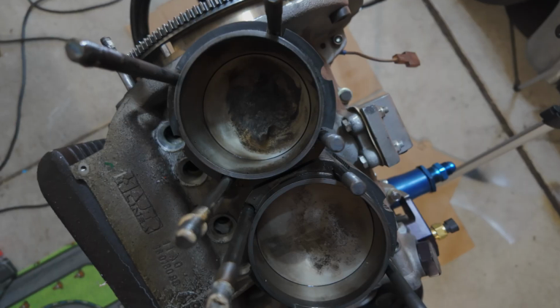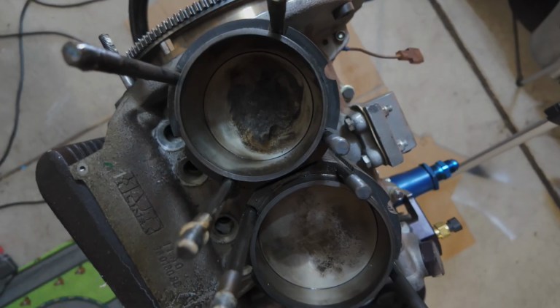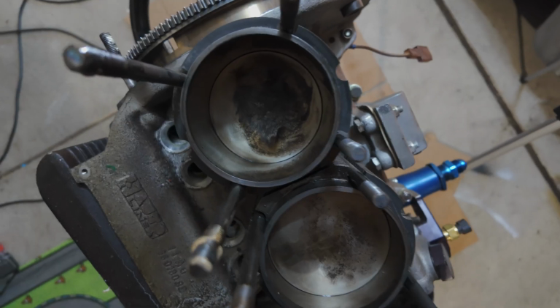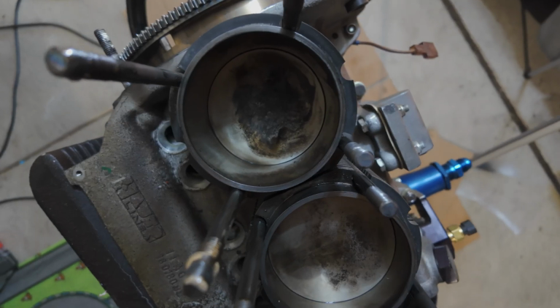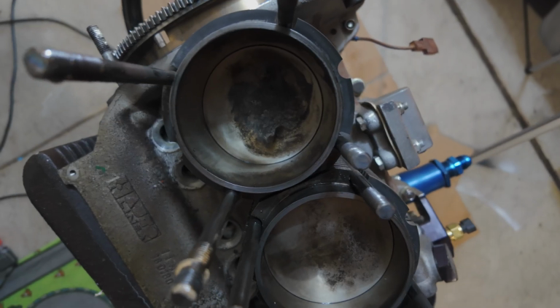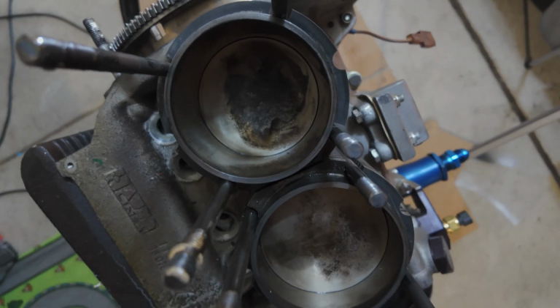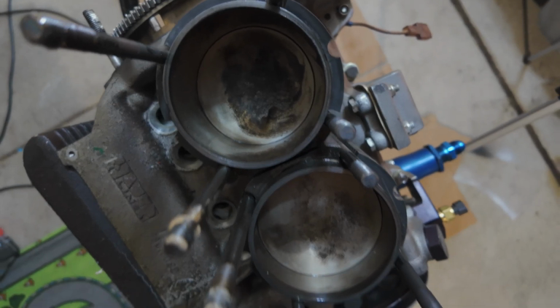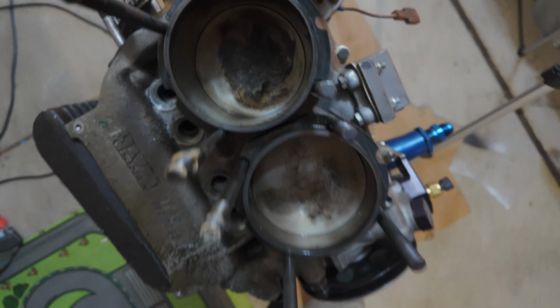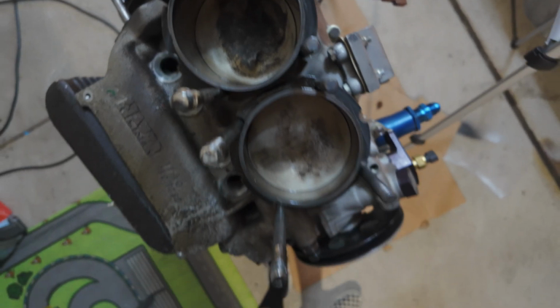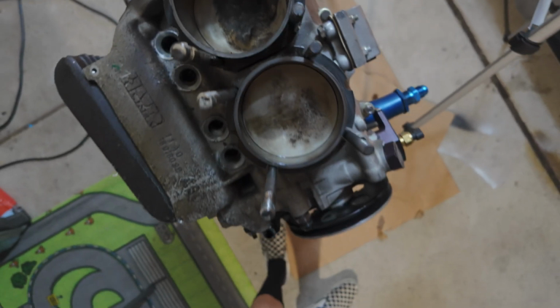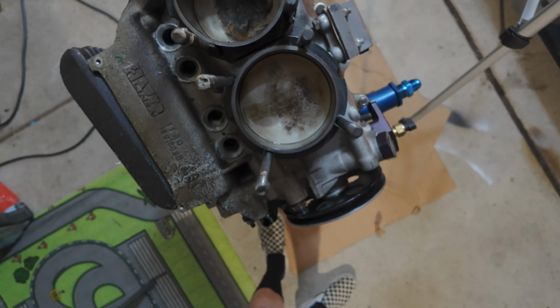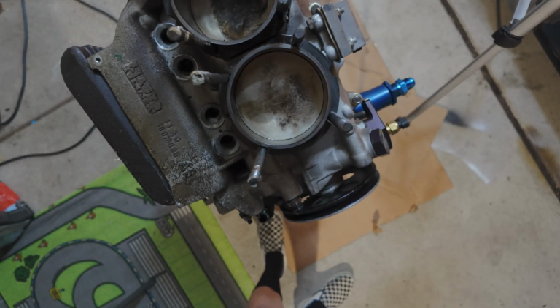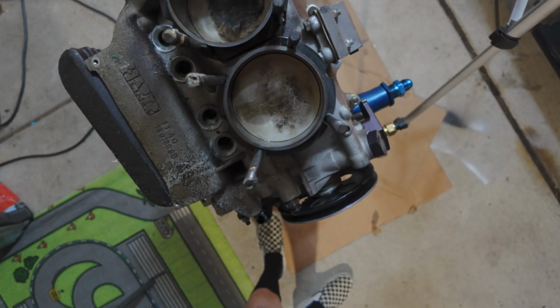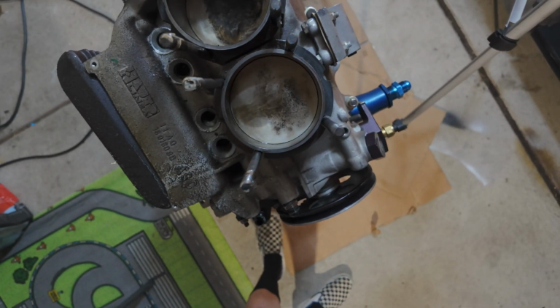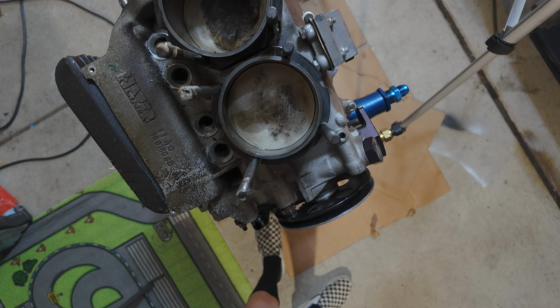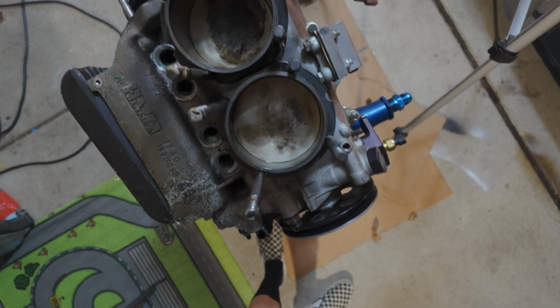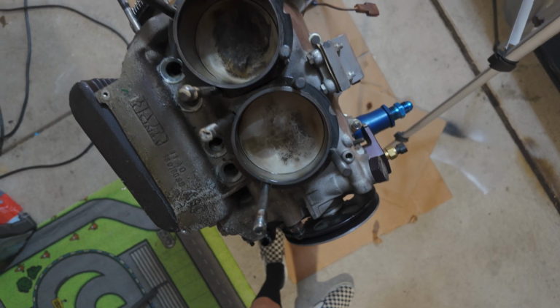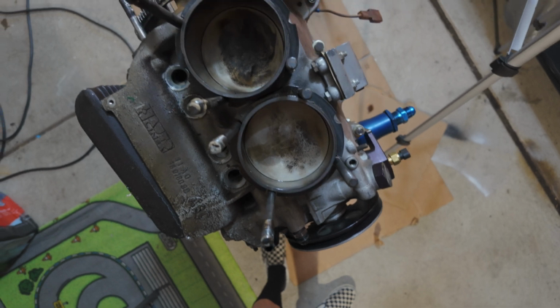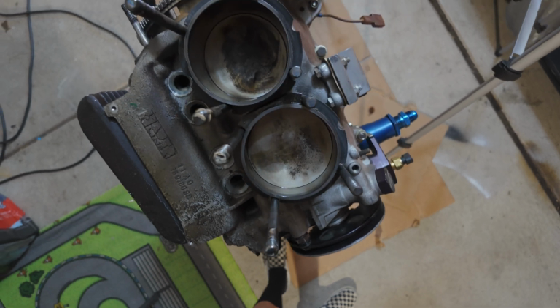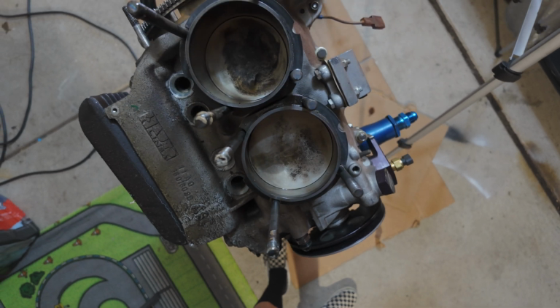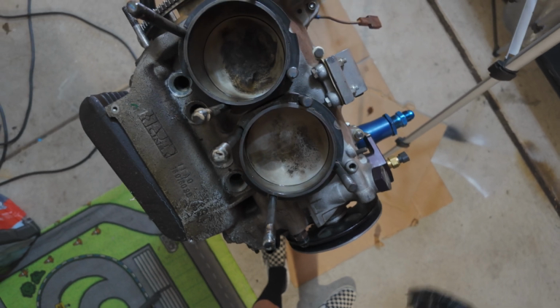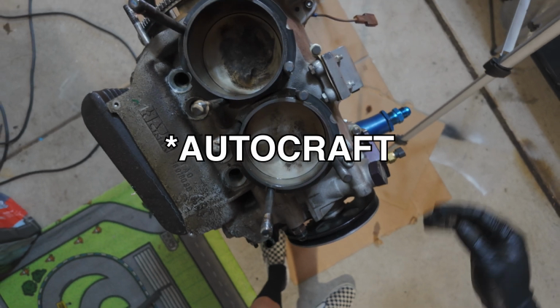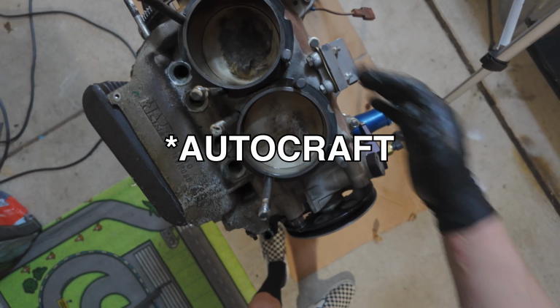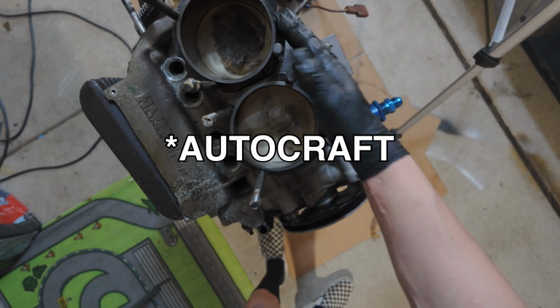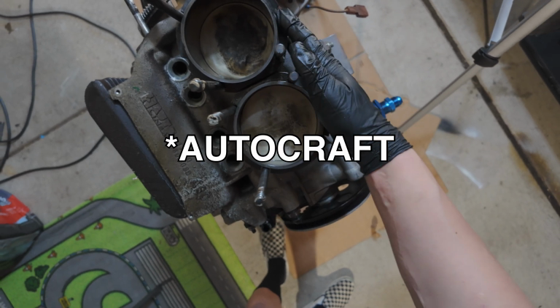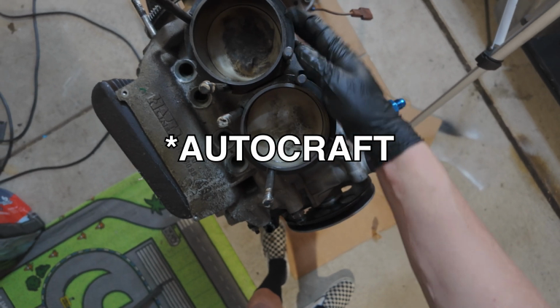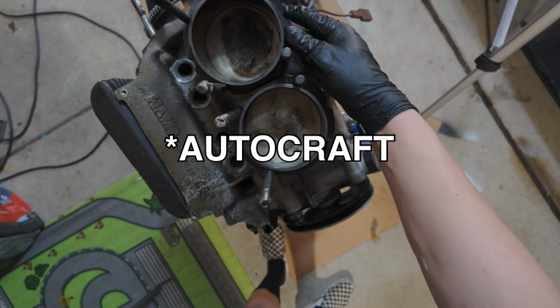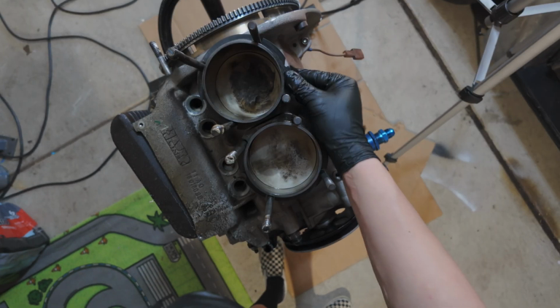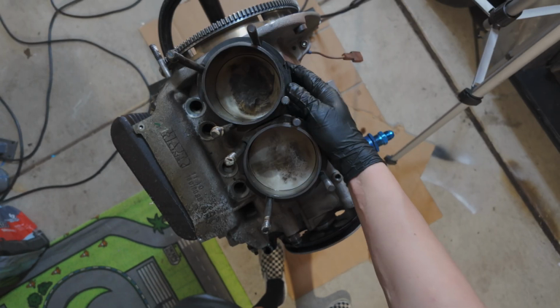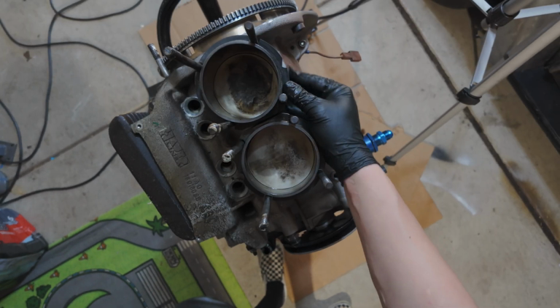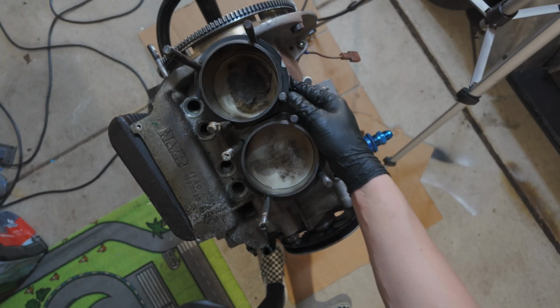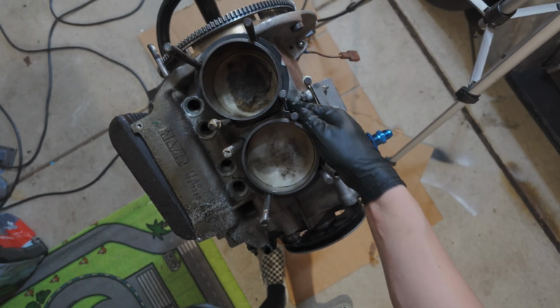Check it out guys, 94 bore. These Potter cylinders freaking look amazing.